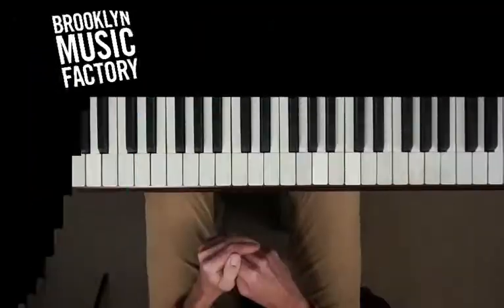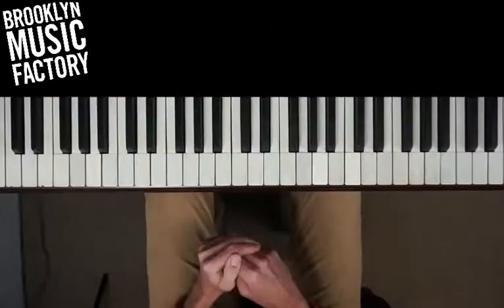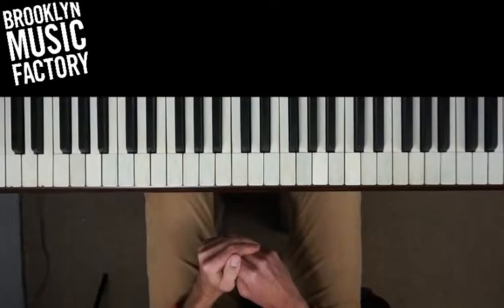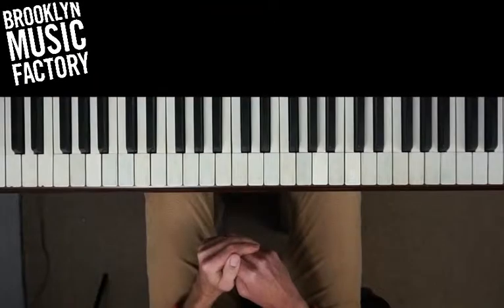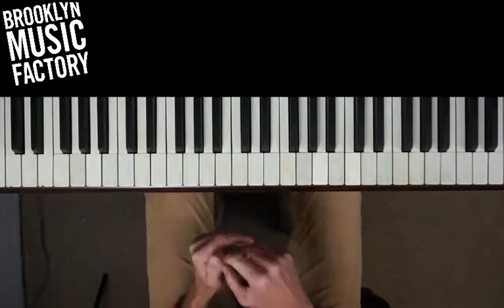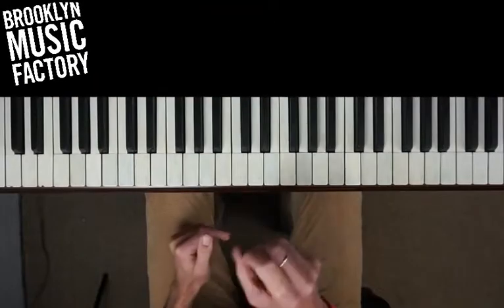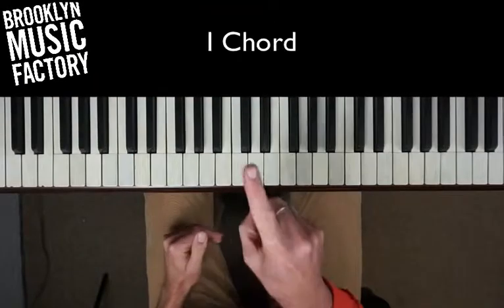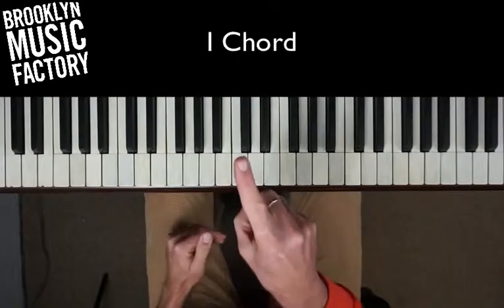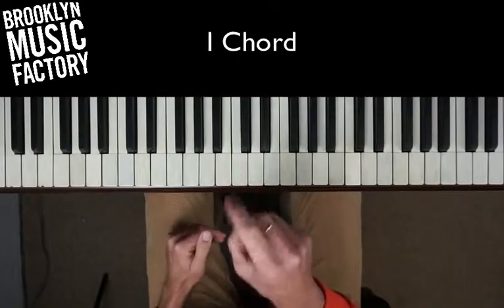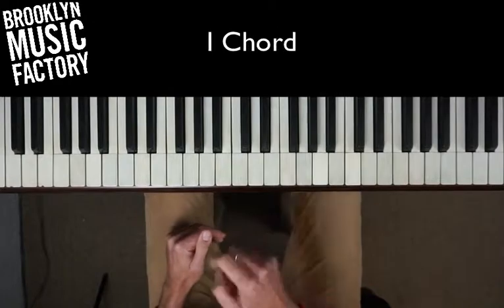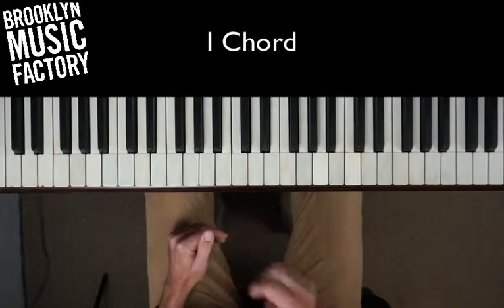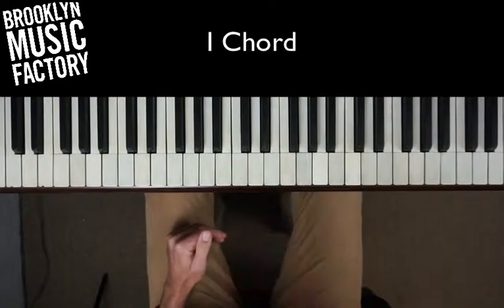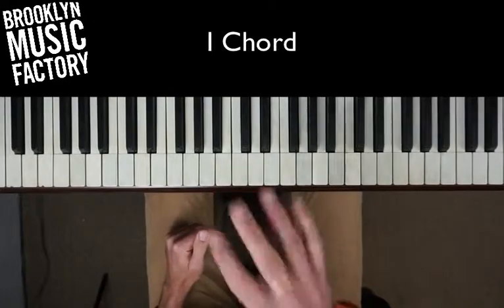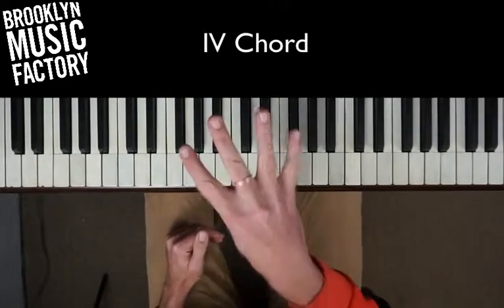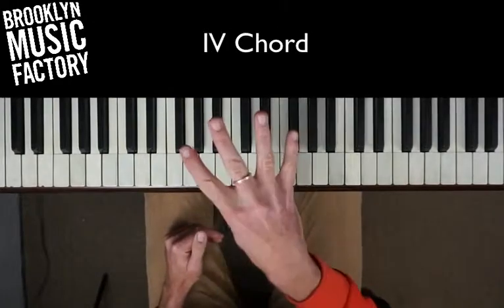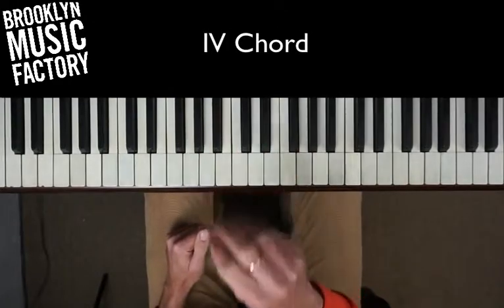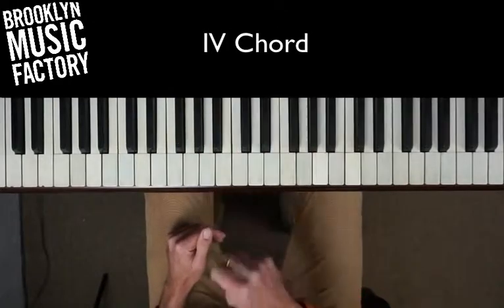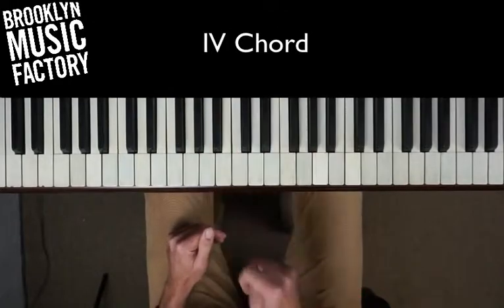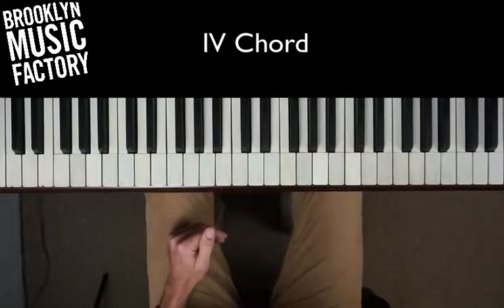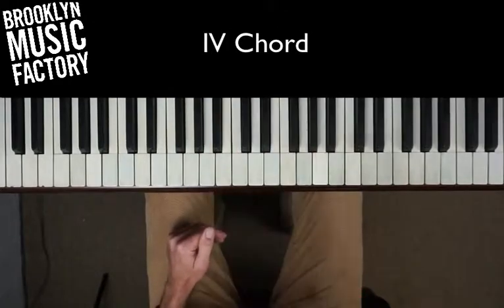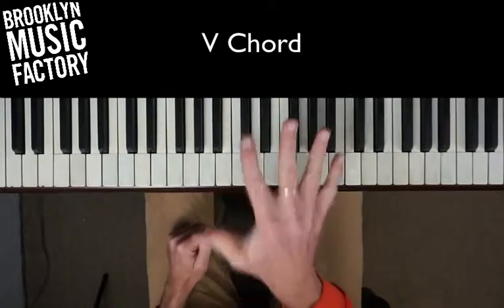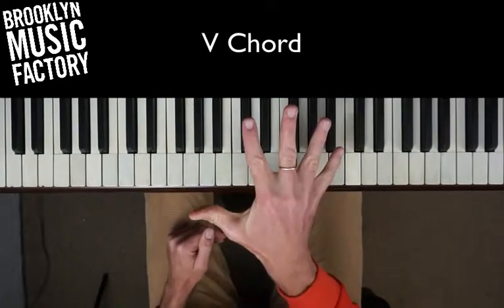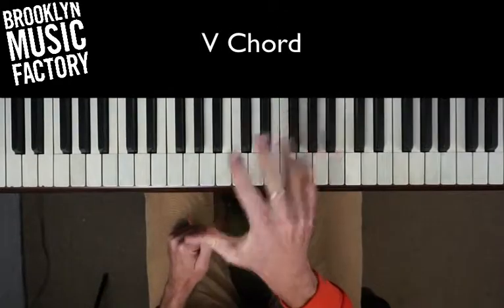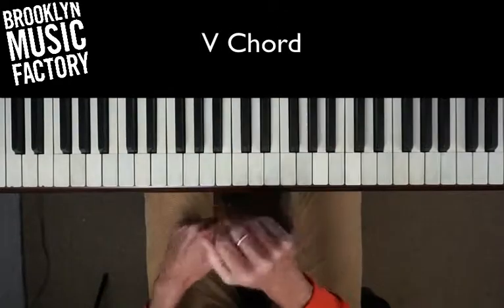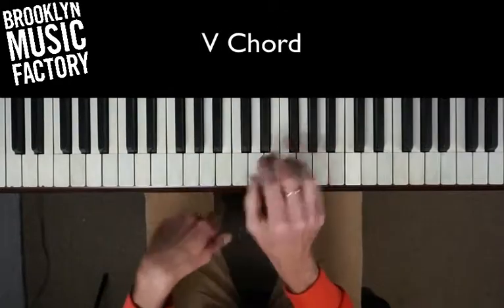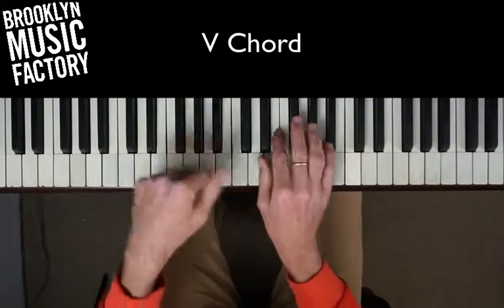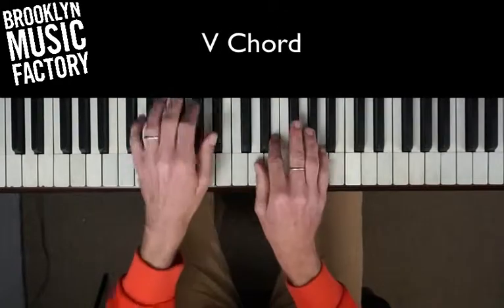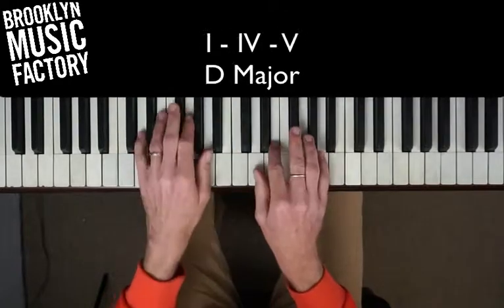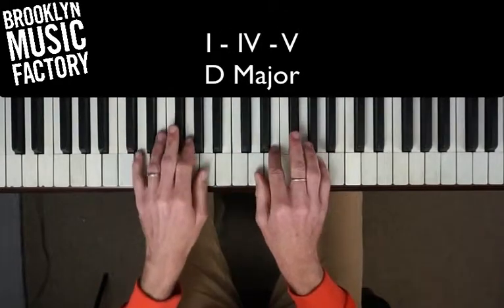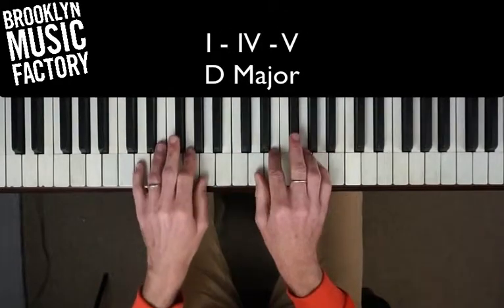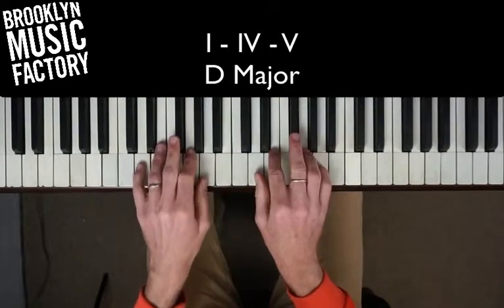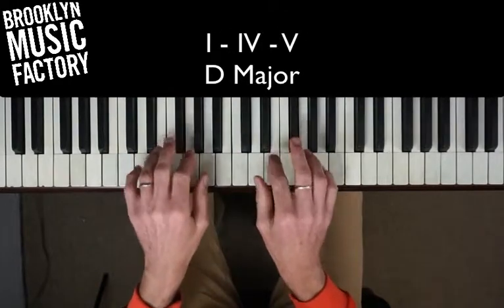Let's take a look at the I chord, moving to the IV chord, moving to the V chord in D major.